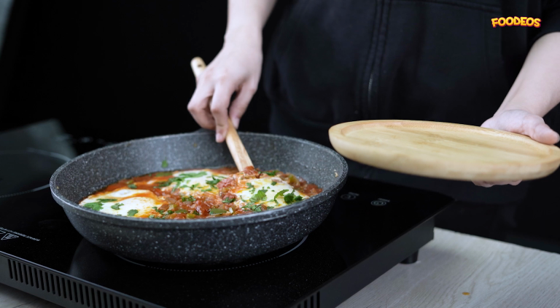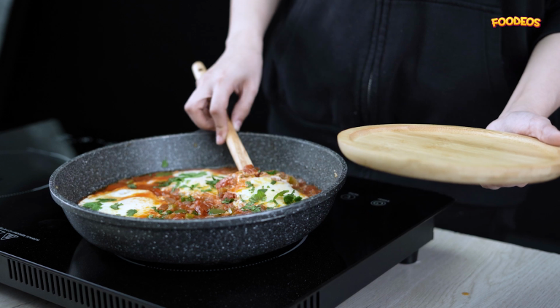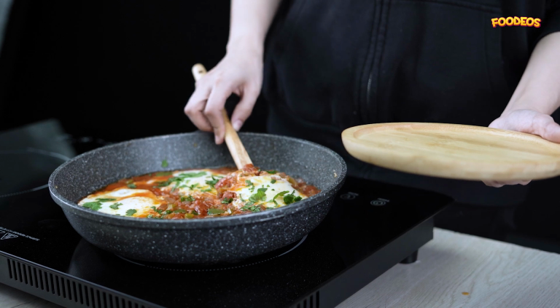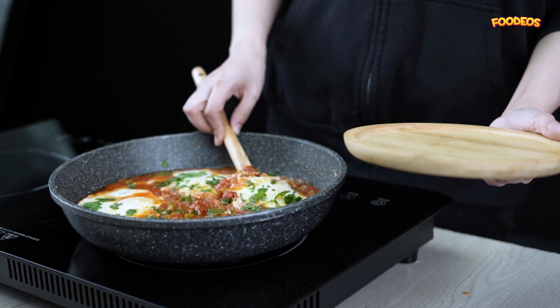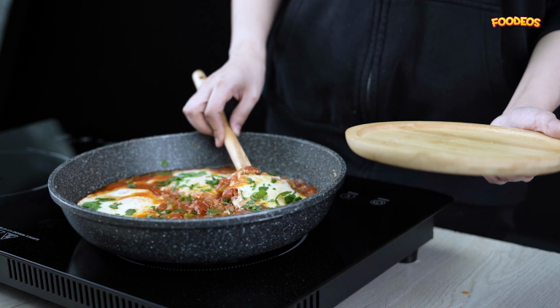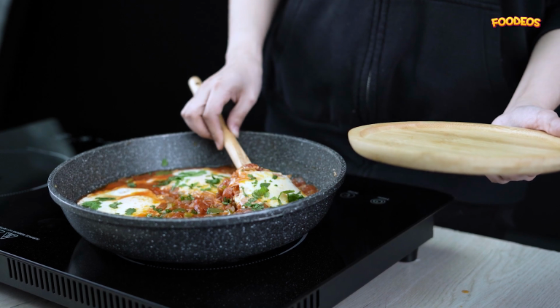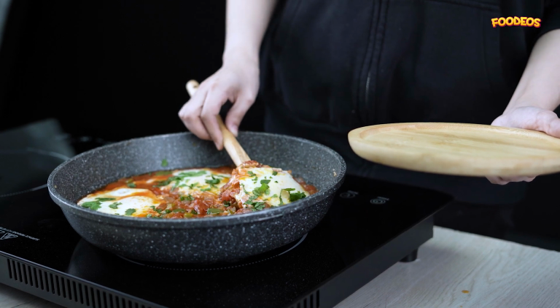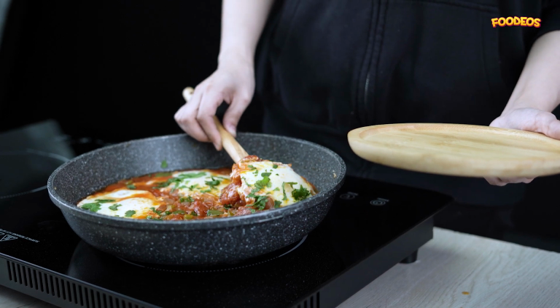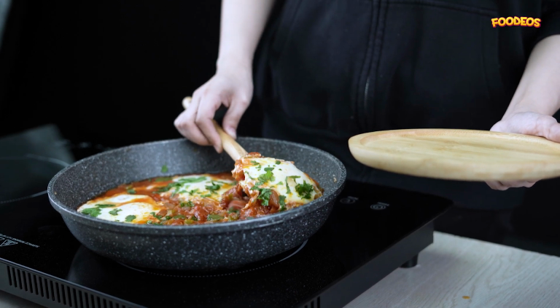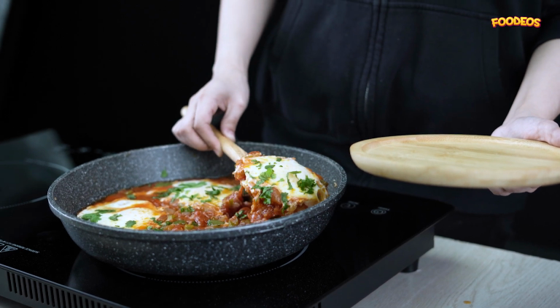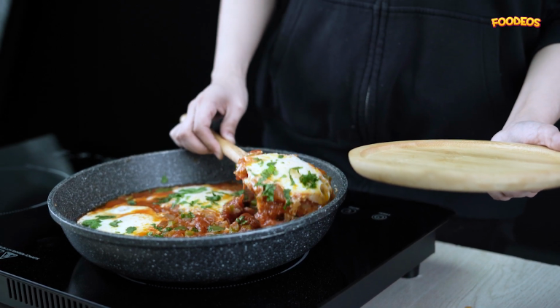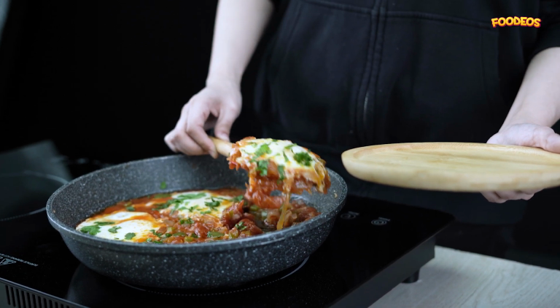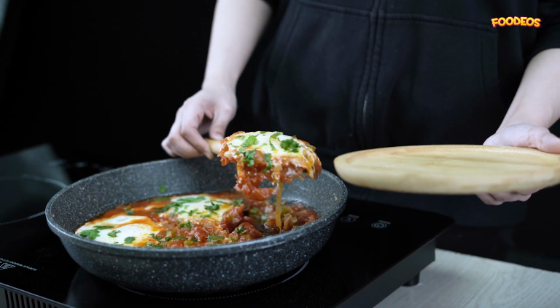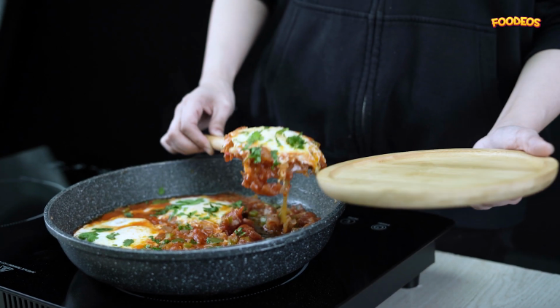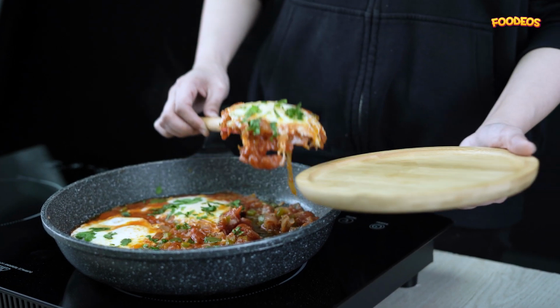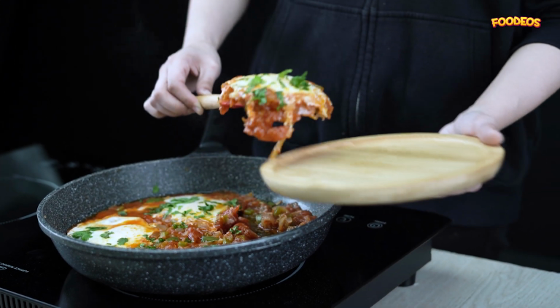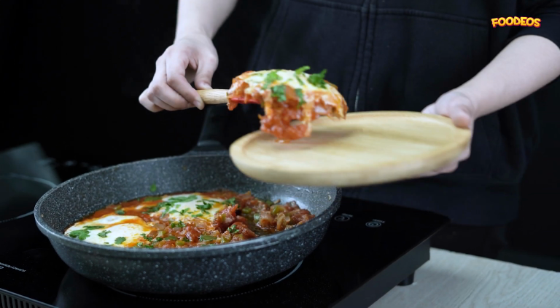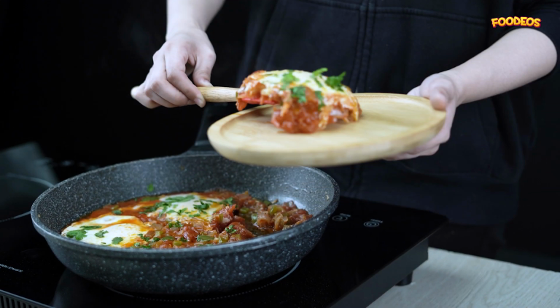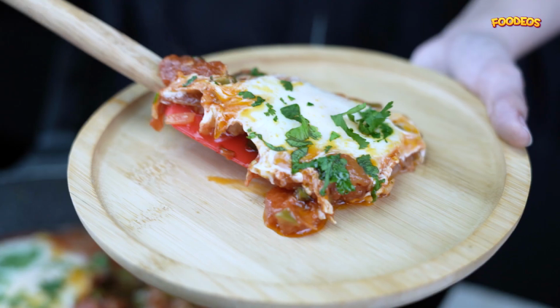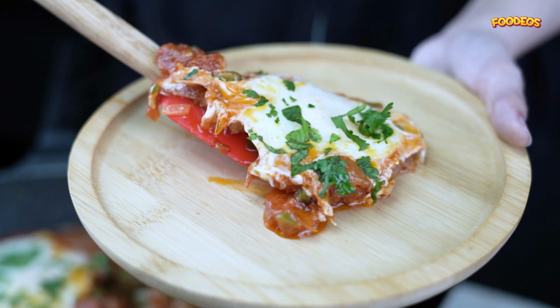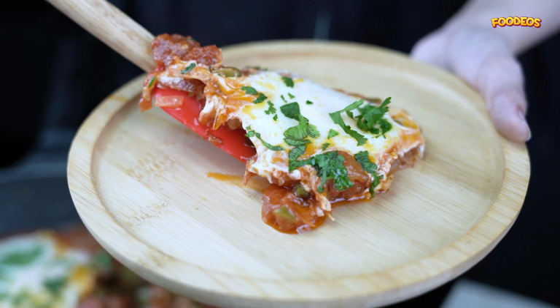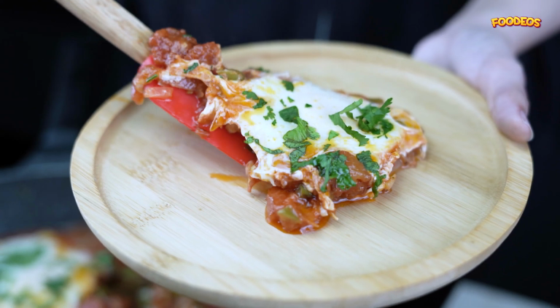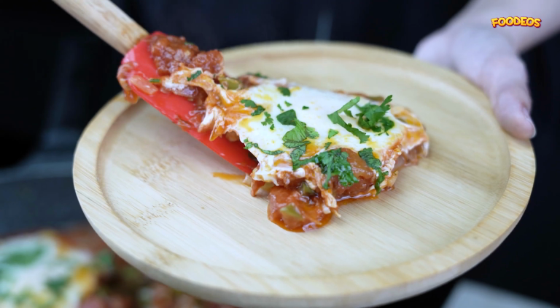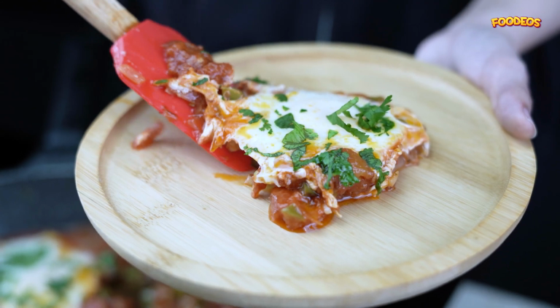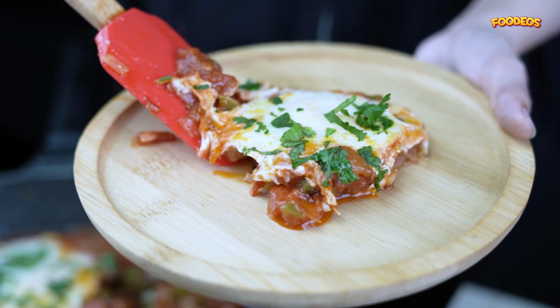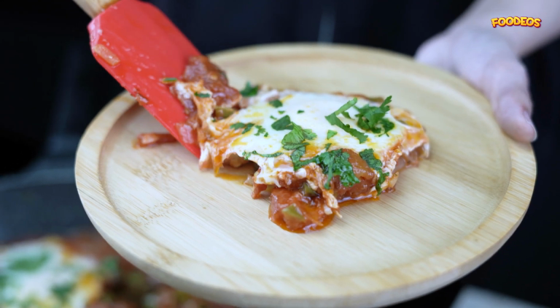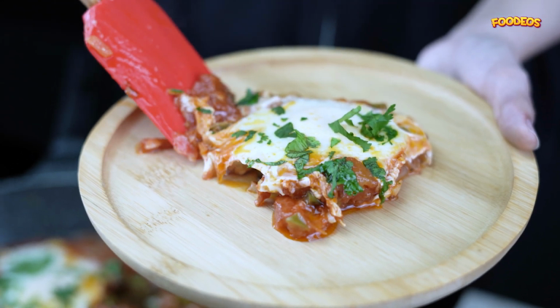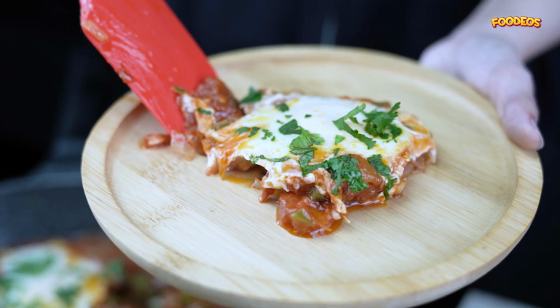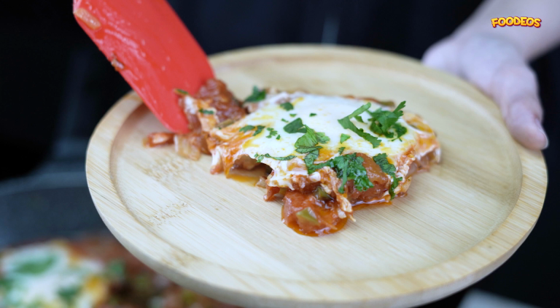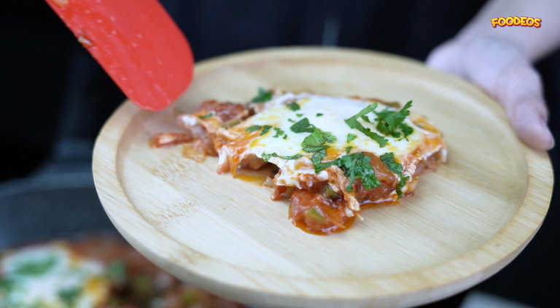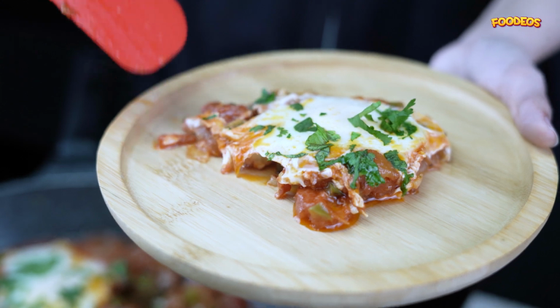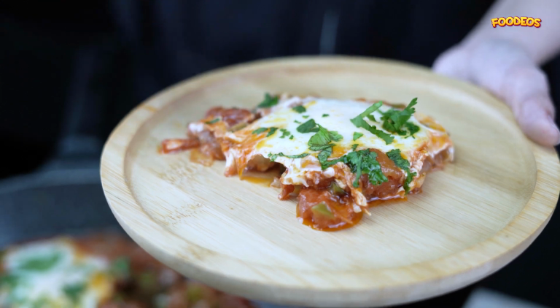I recently discovered the best shakshuka recipe that everyone loves. It's so good and easy to make.